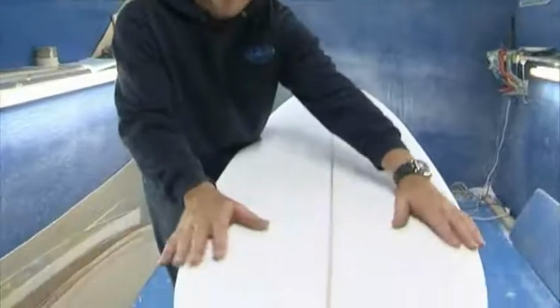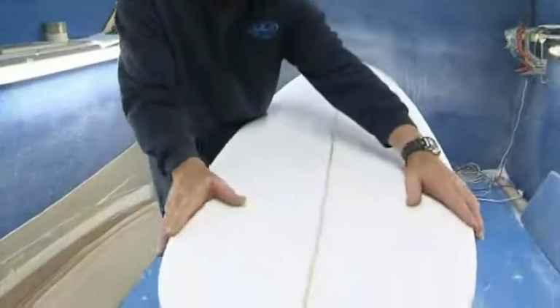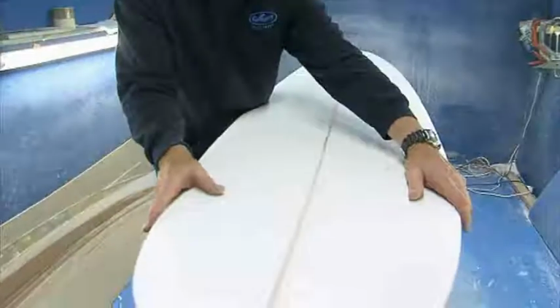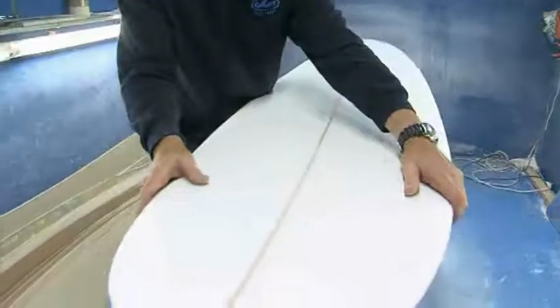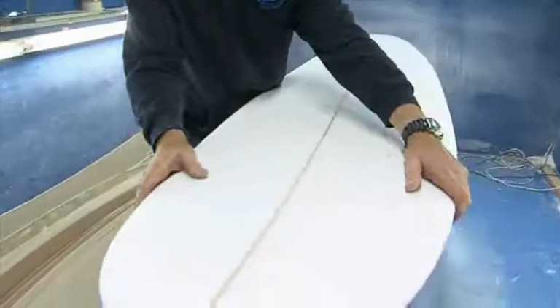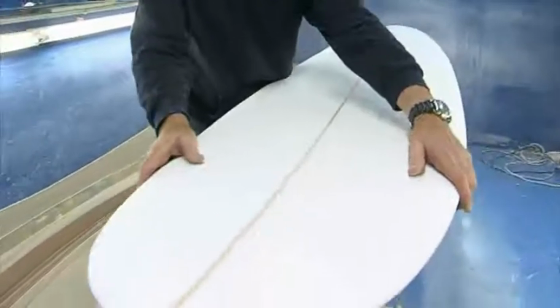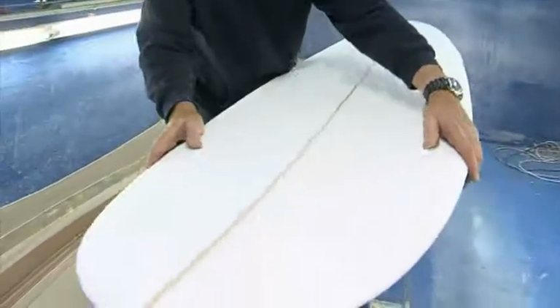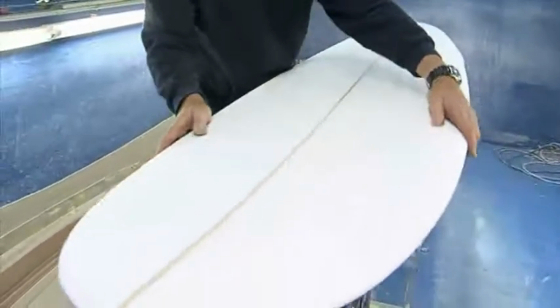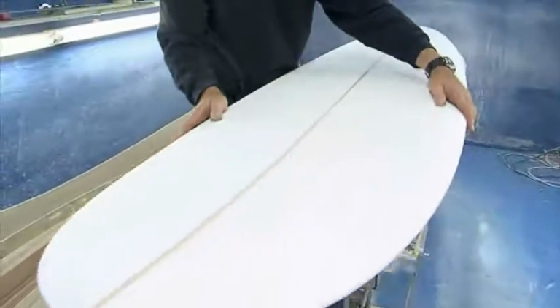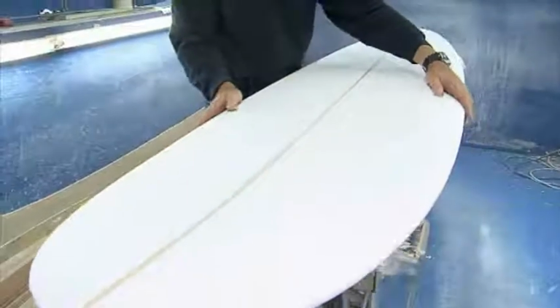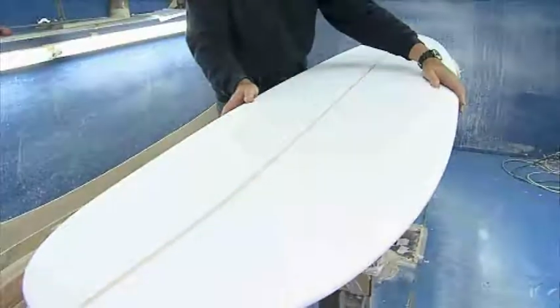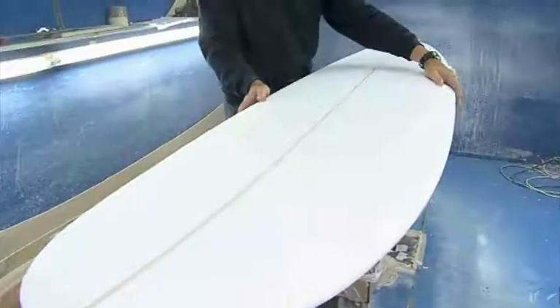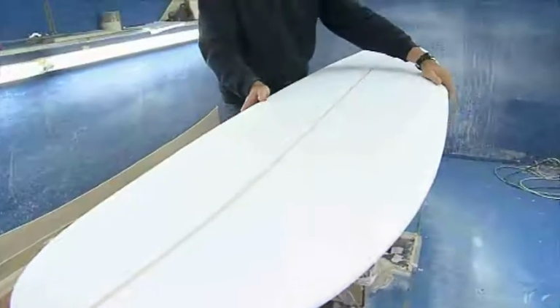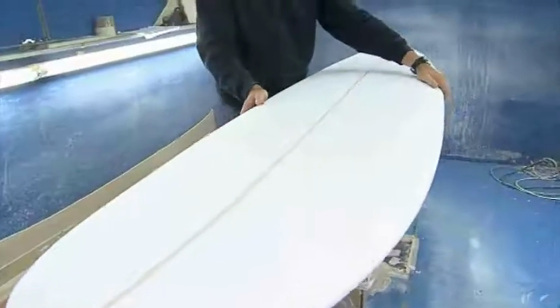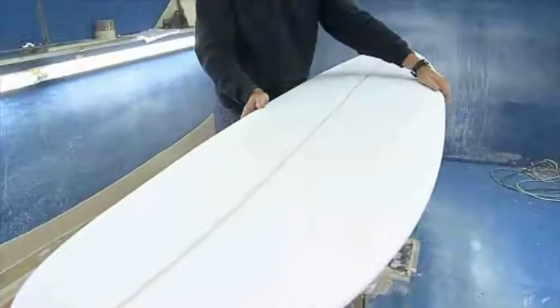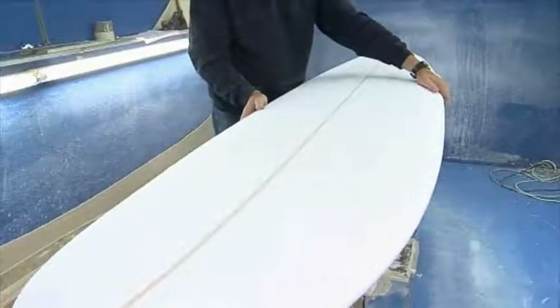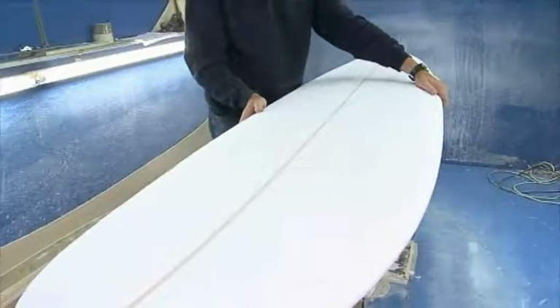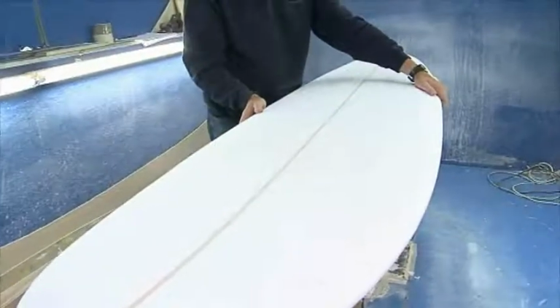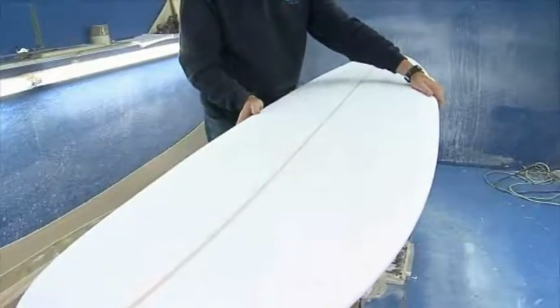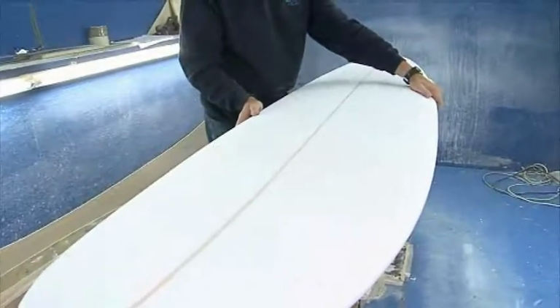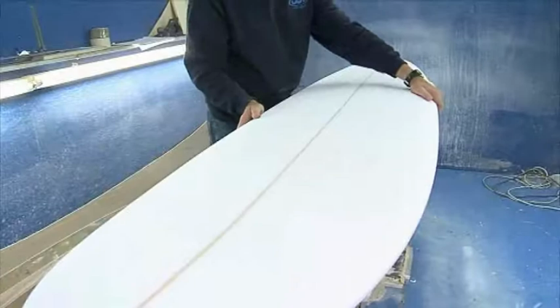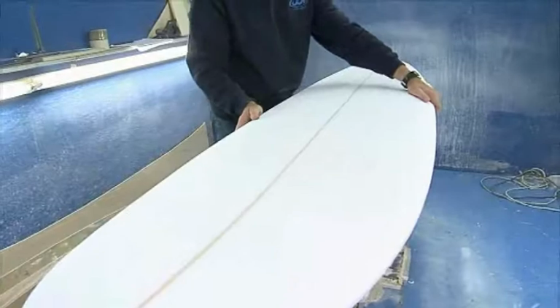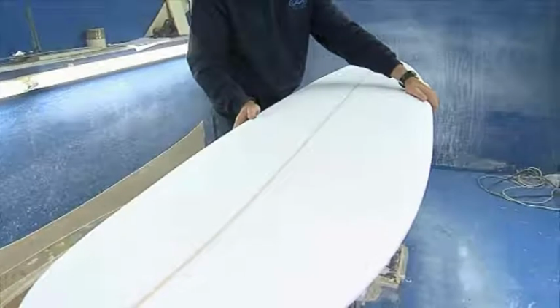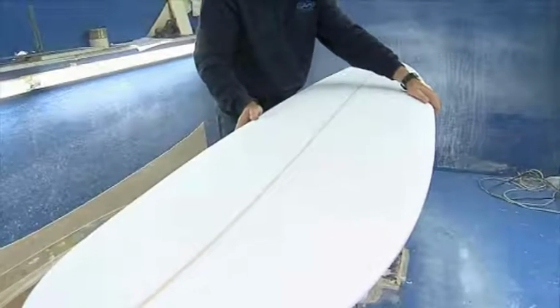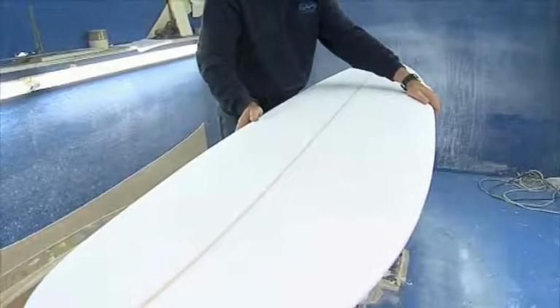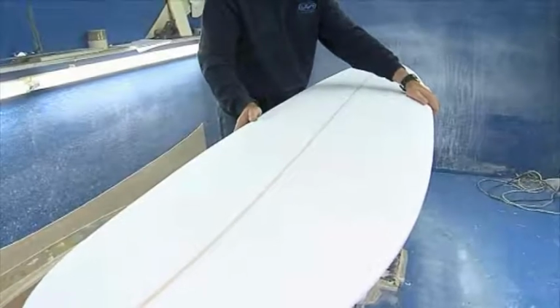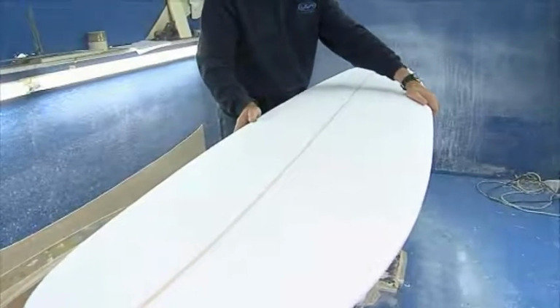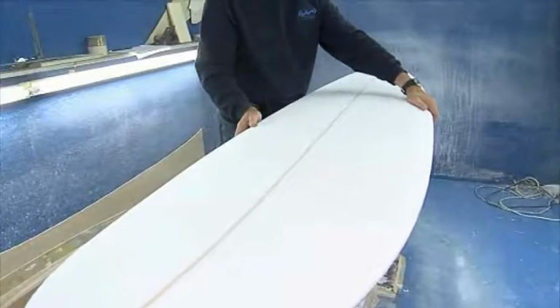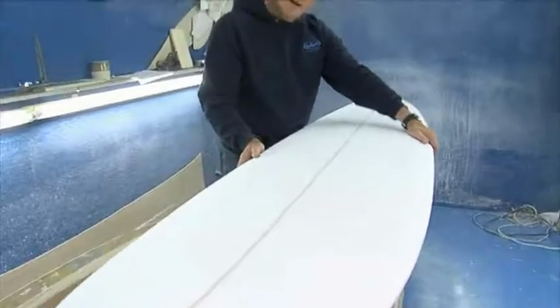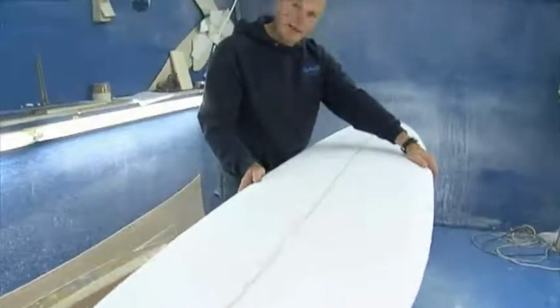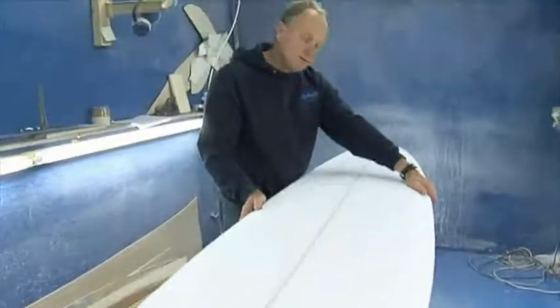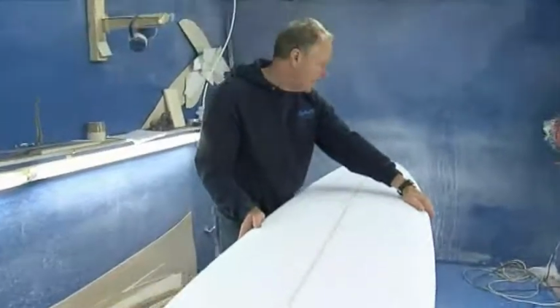He's got lots of width and nose, still maintaining the width in the middle for stability and early planing, and getting him out back and catching waves.